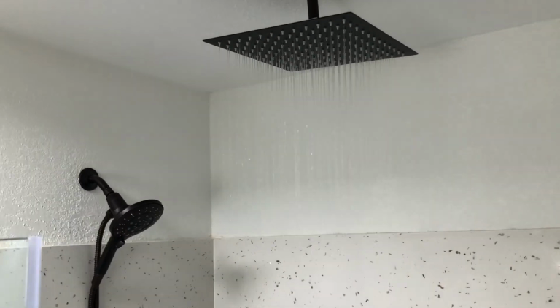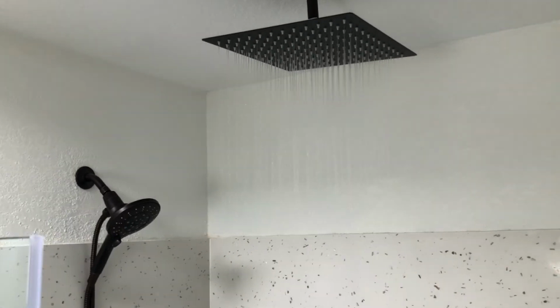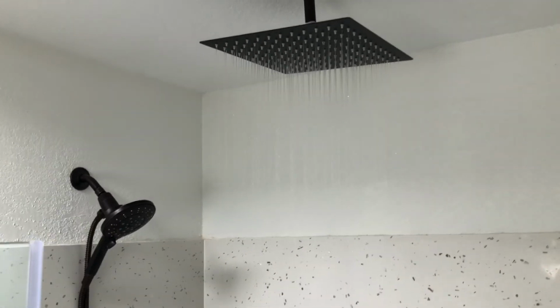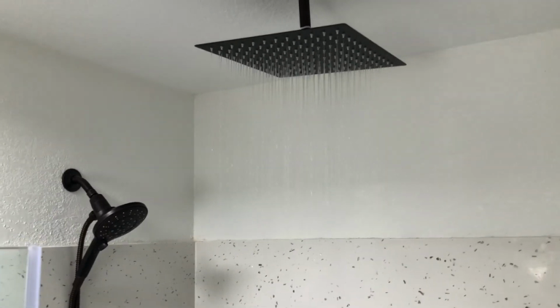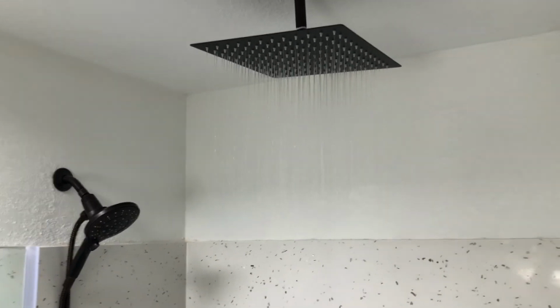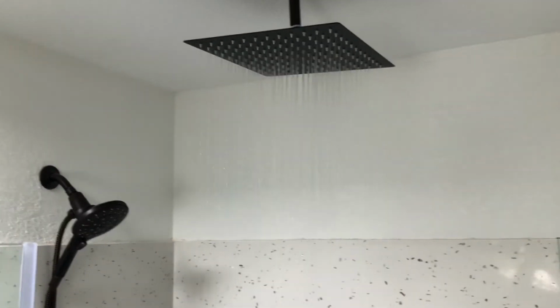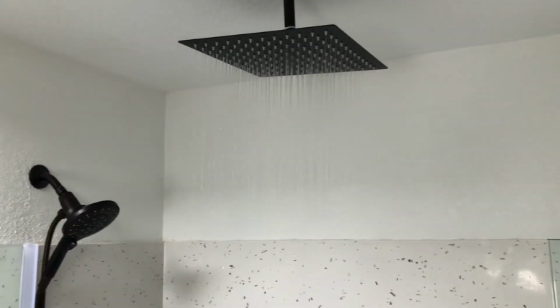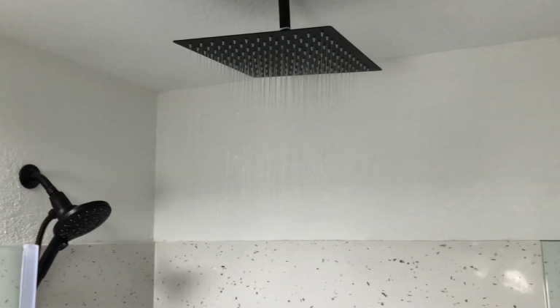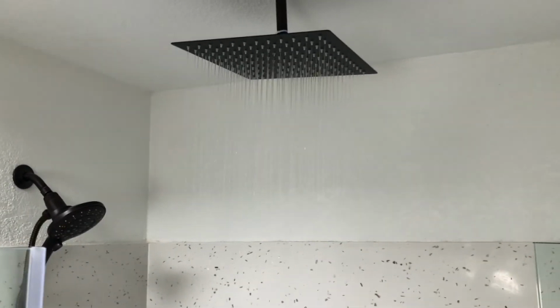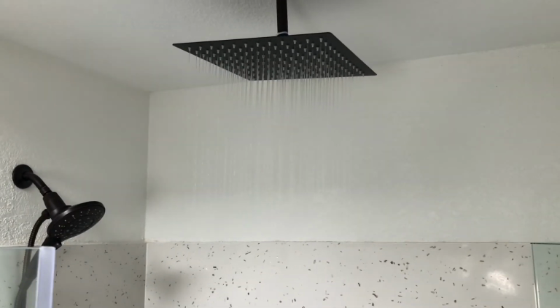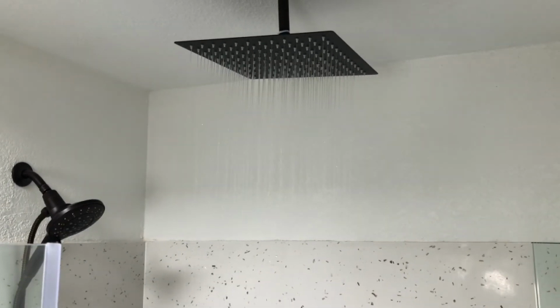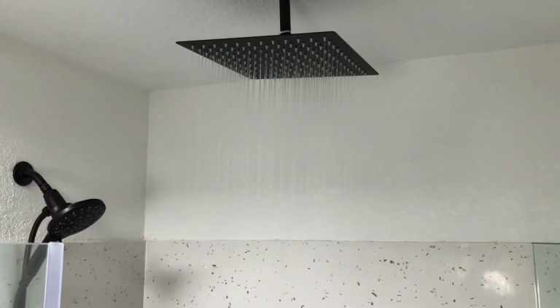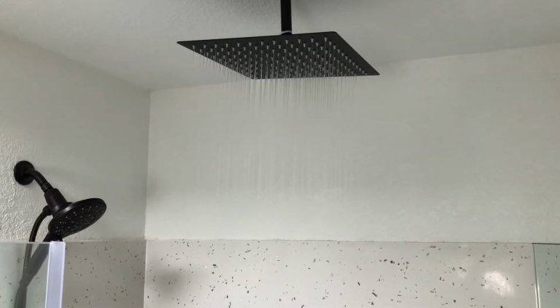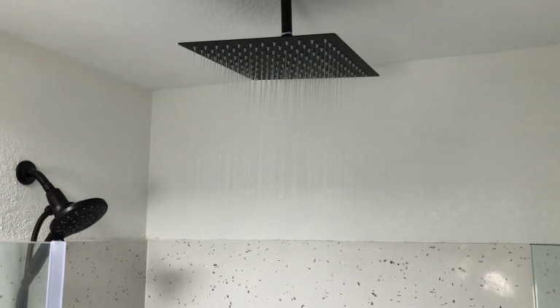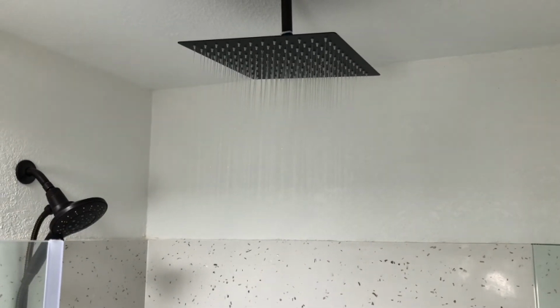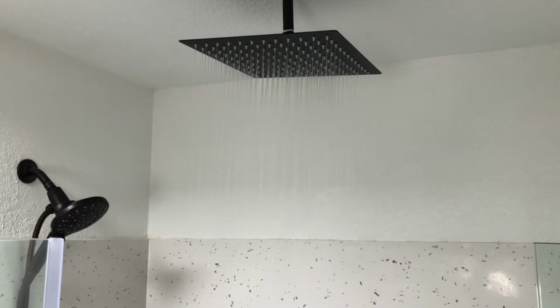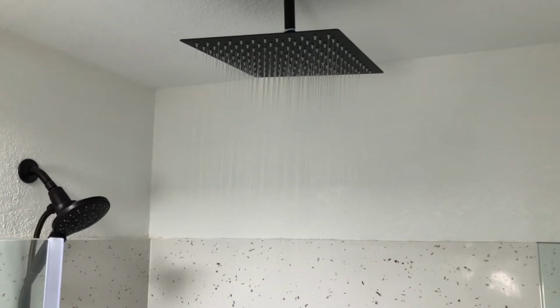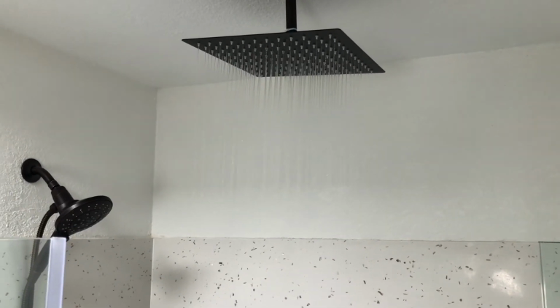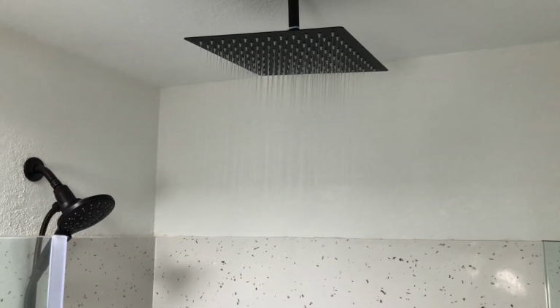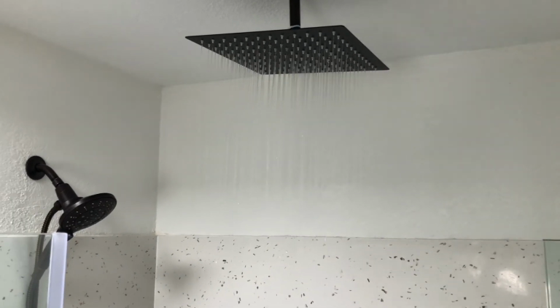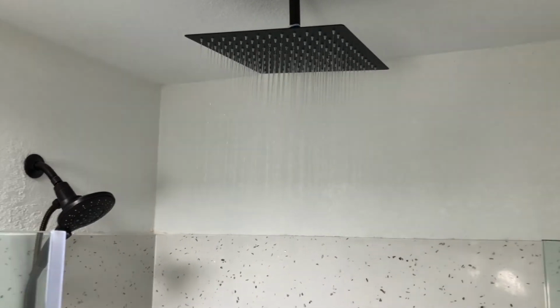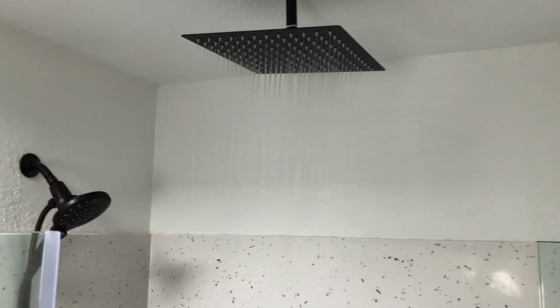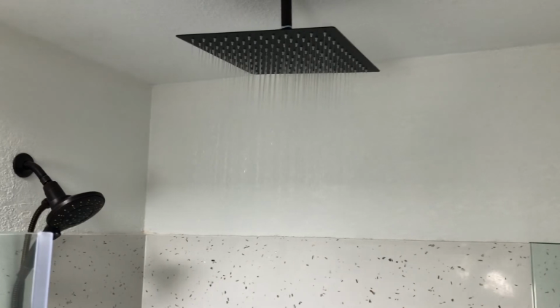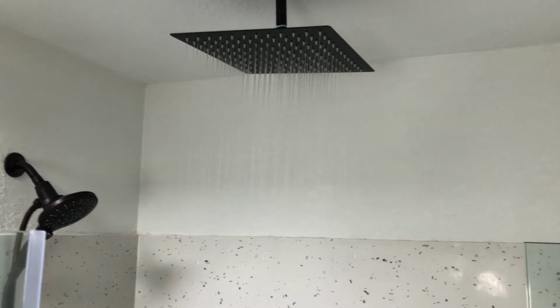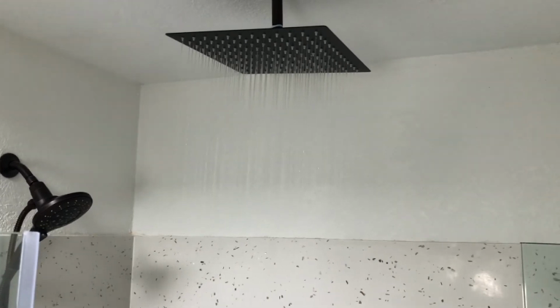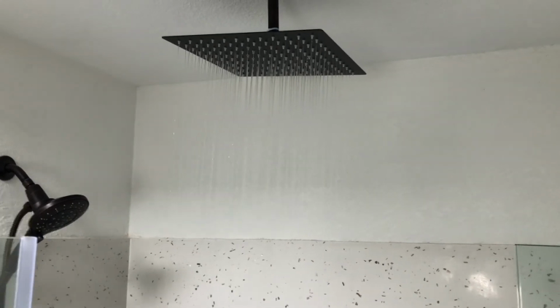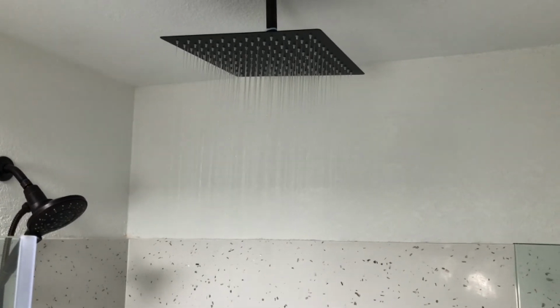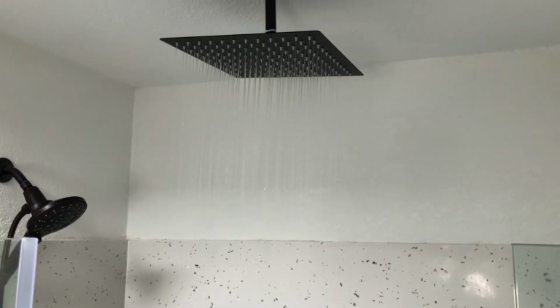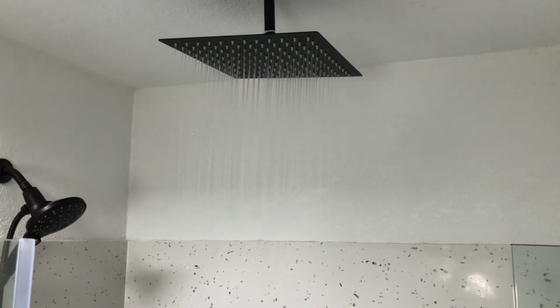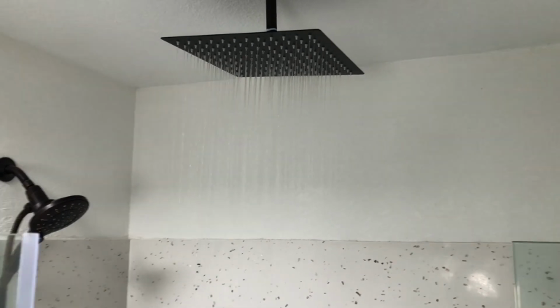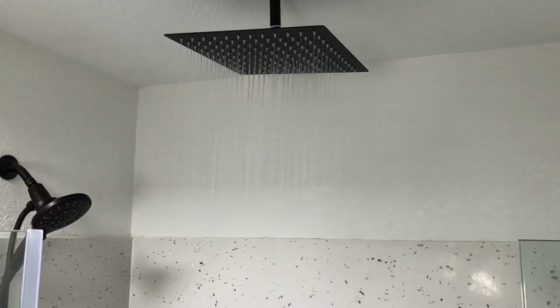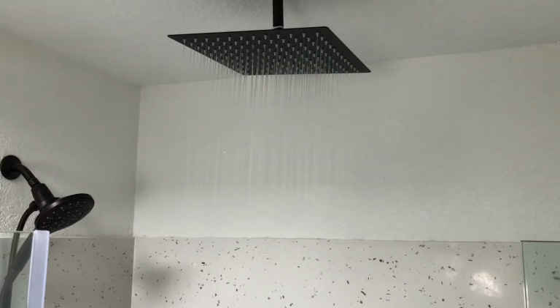All in all I think it came out really nice and I'm really excited with our new rain style shower head.